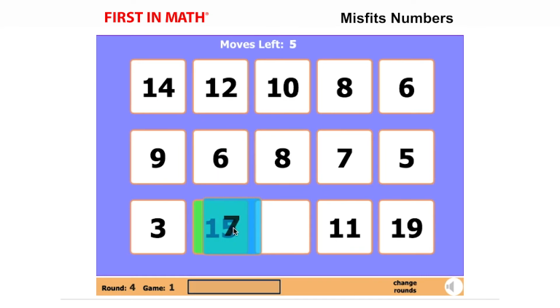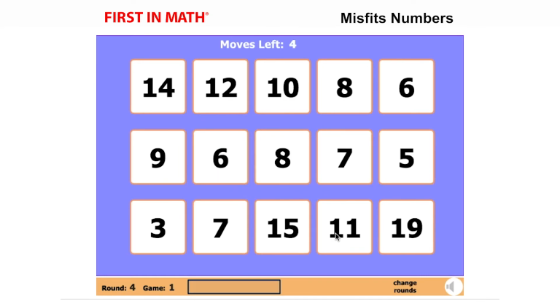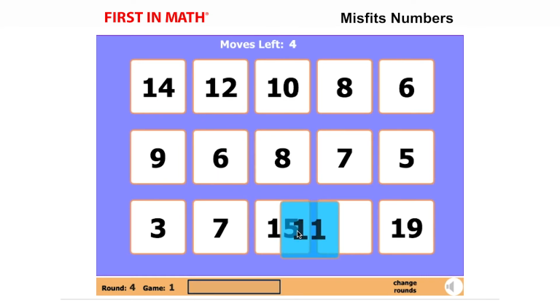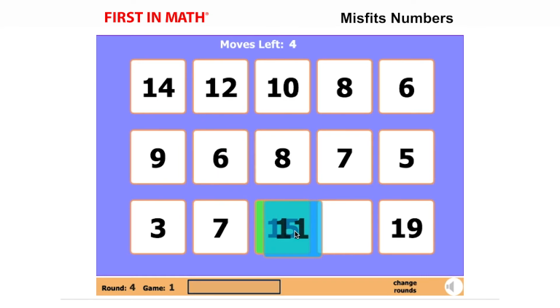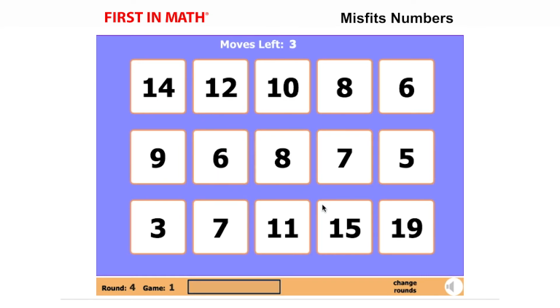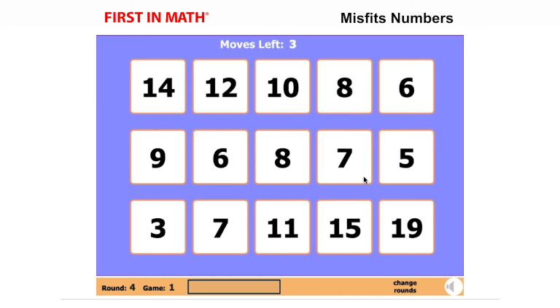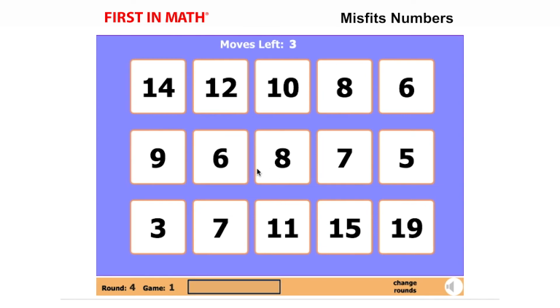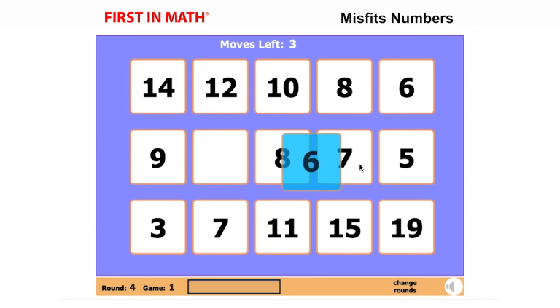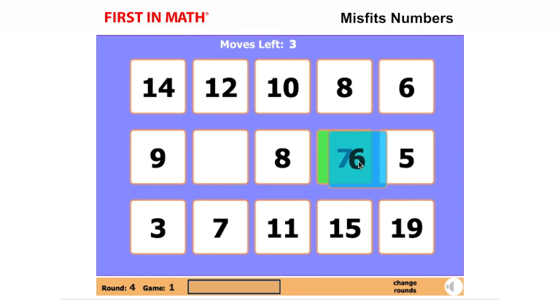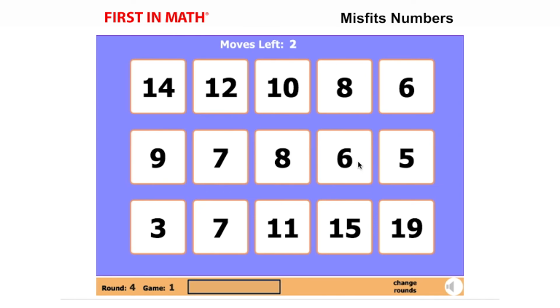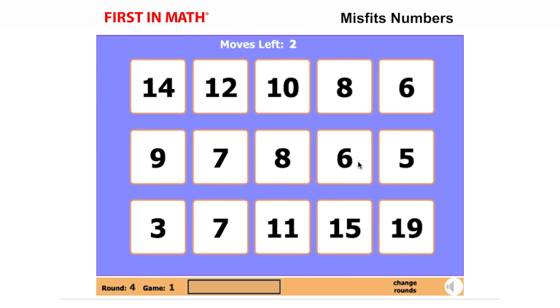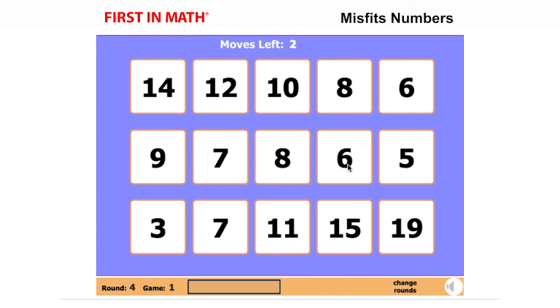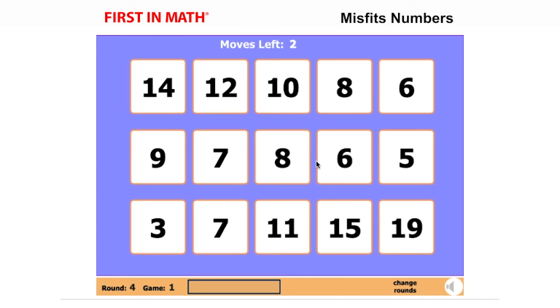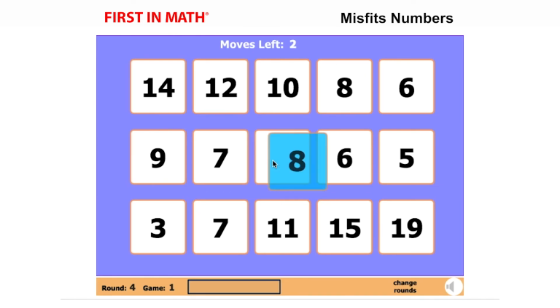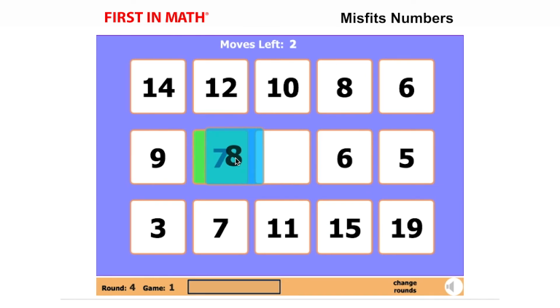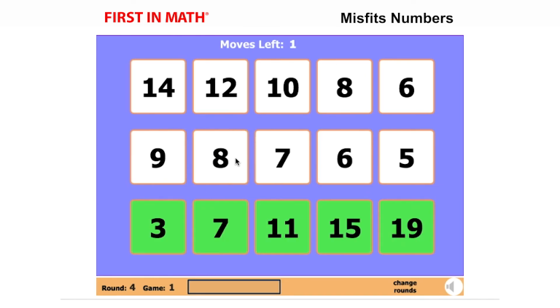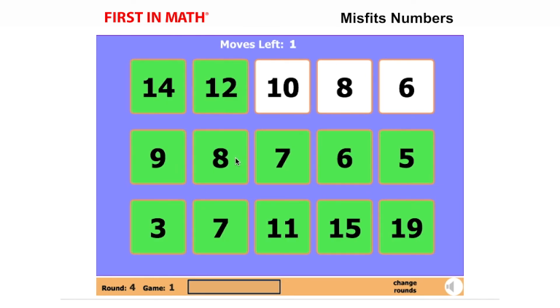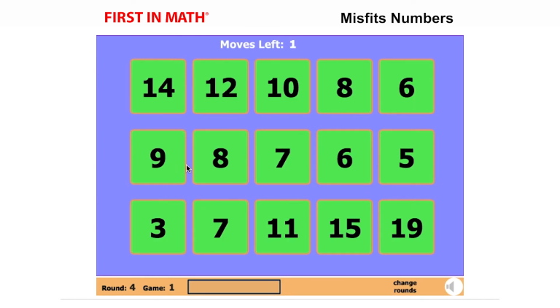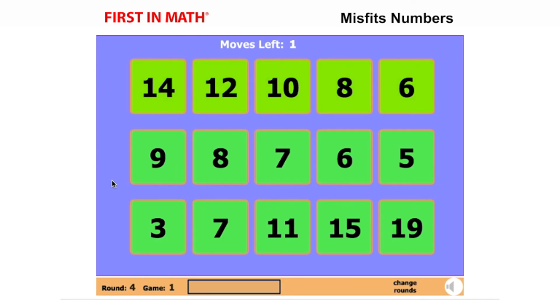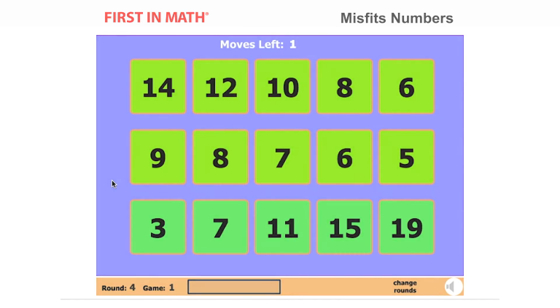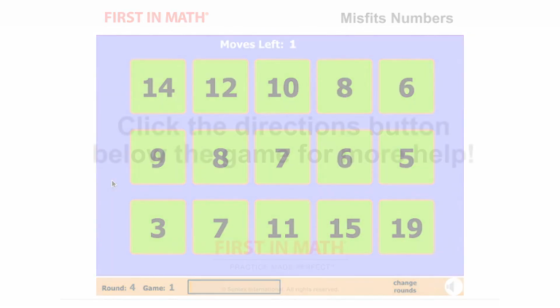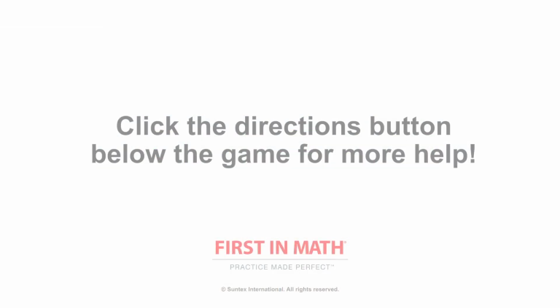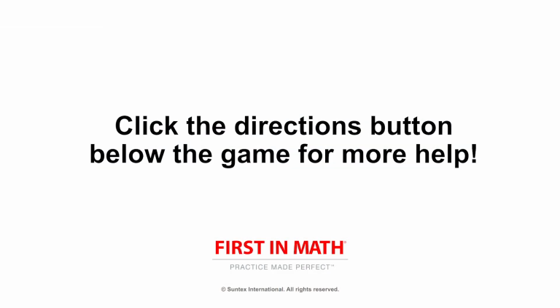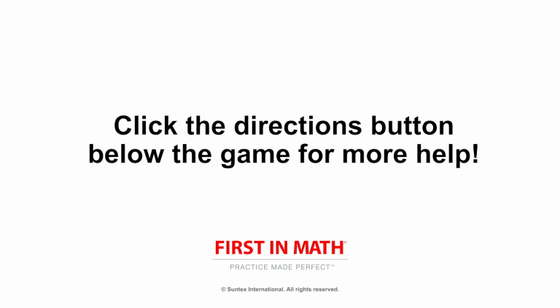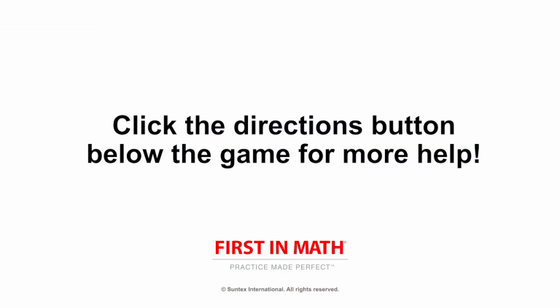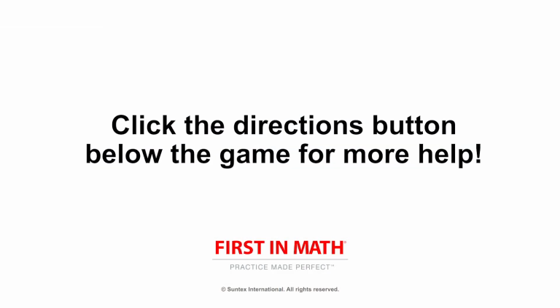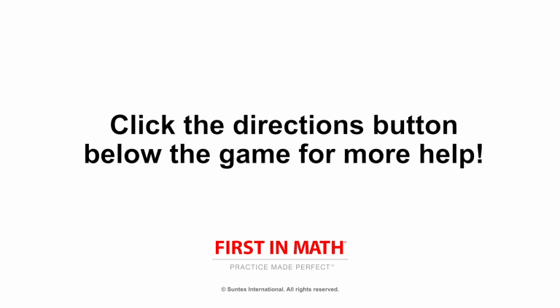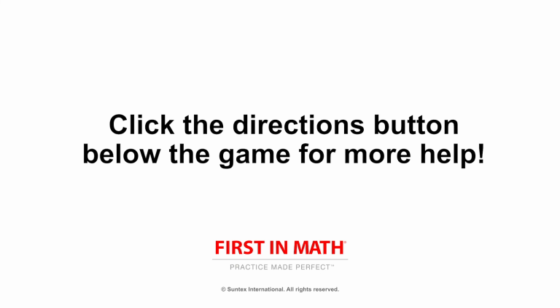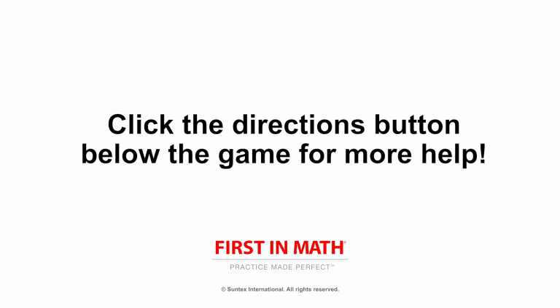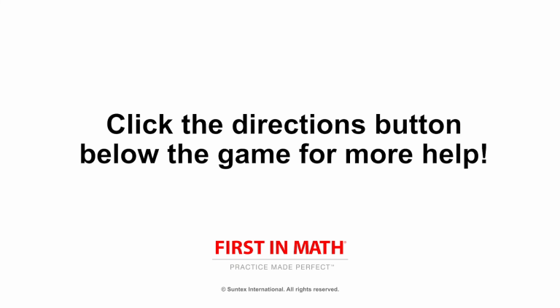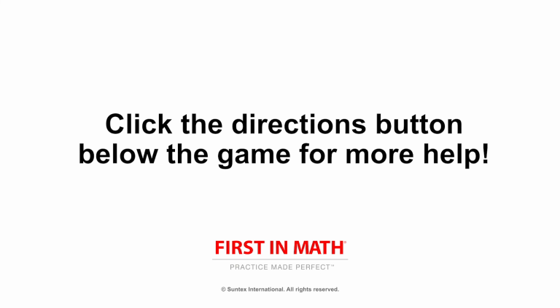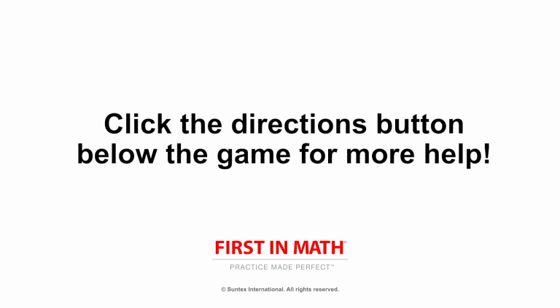We hope you have fun playing Misfit Numbers. If you get stuck or want to find out the number of stickers you can earn, click the directions button below the game. Good luck!